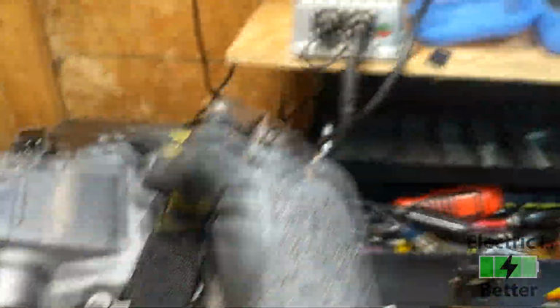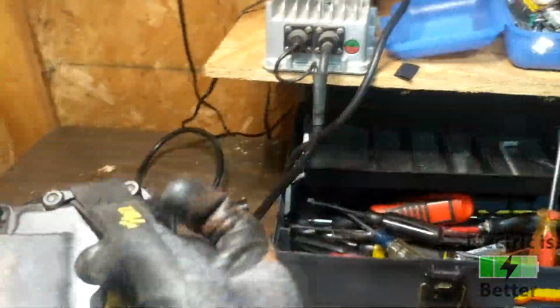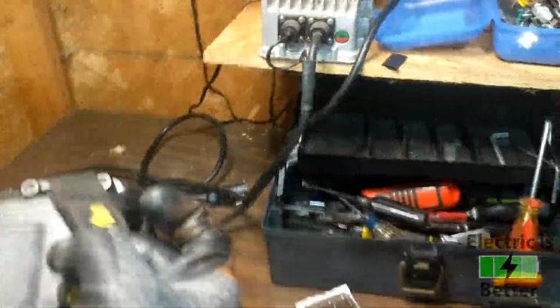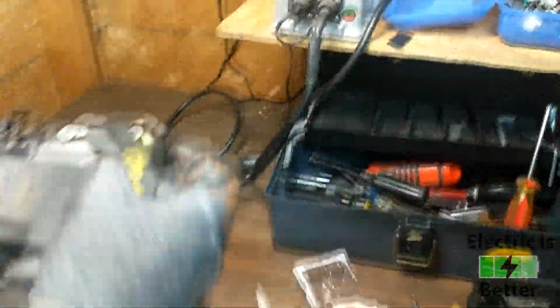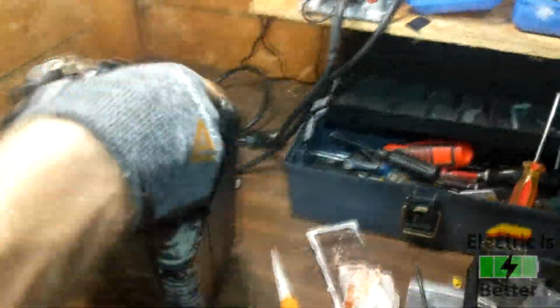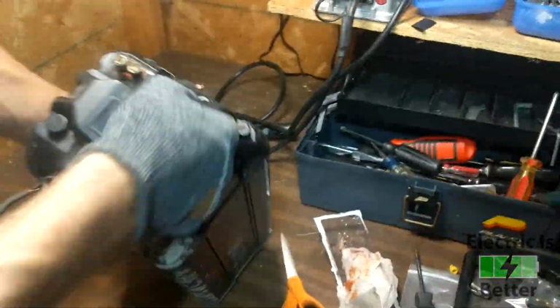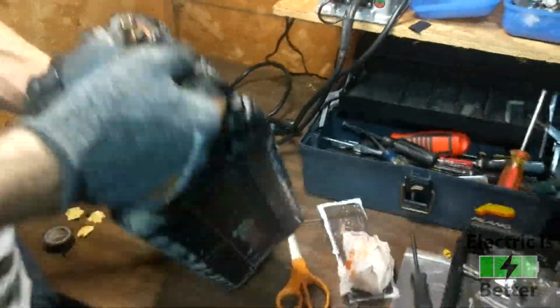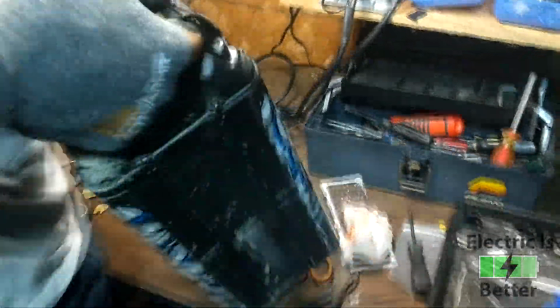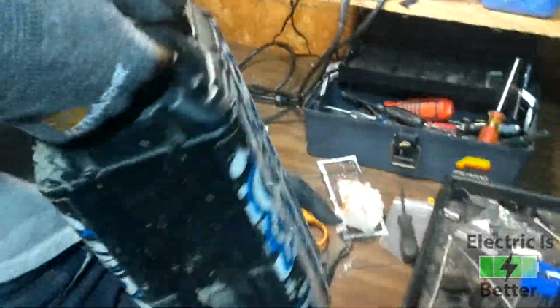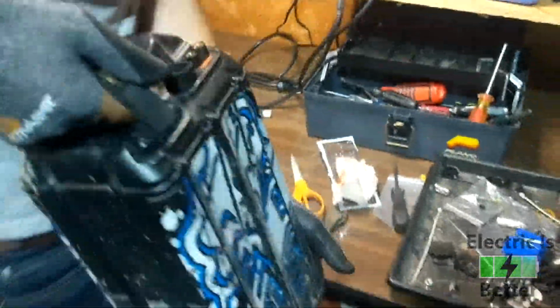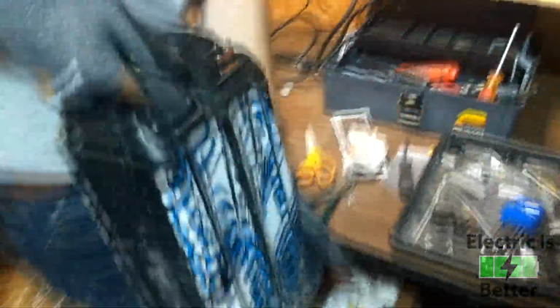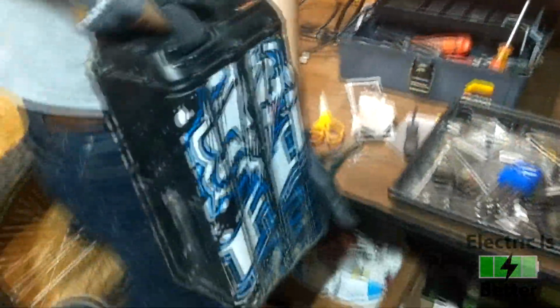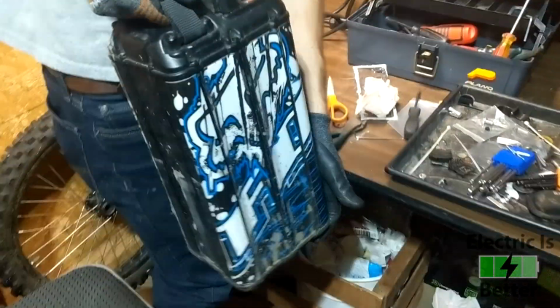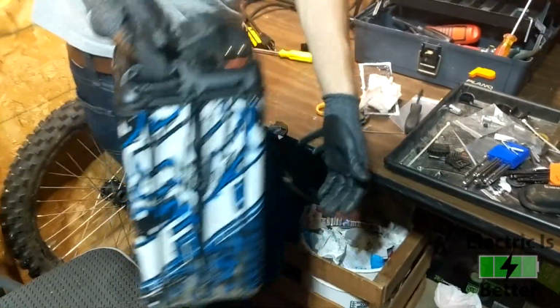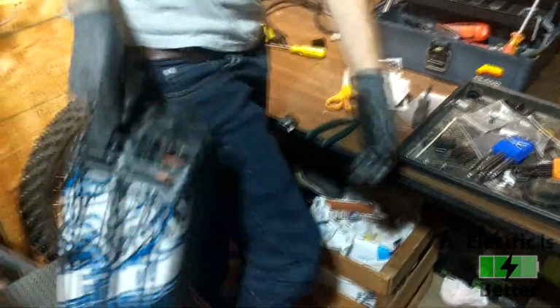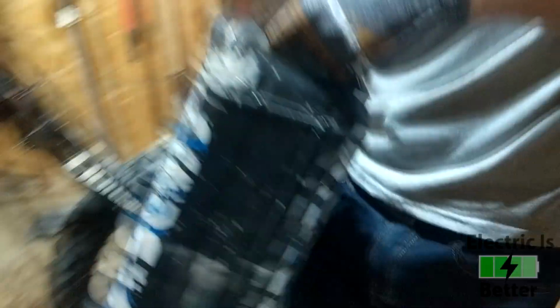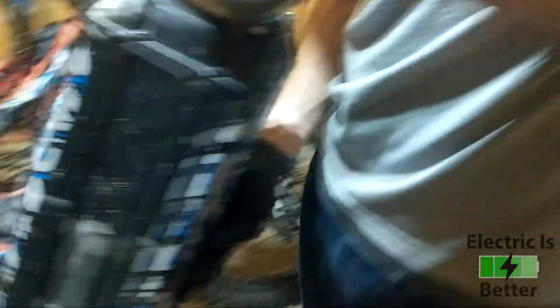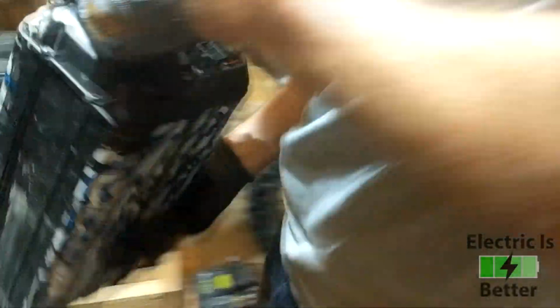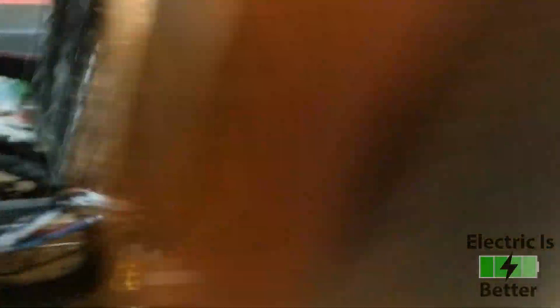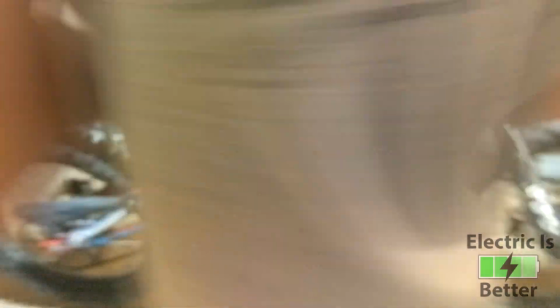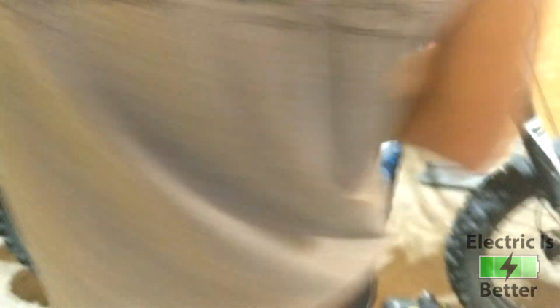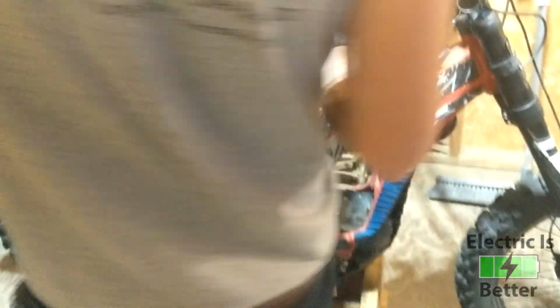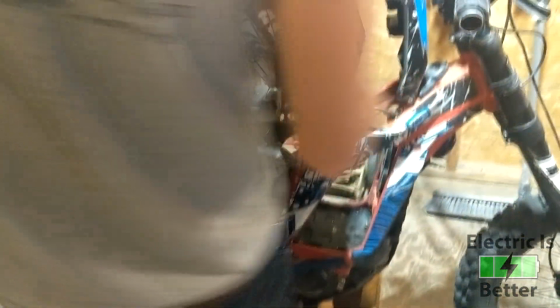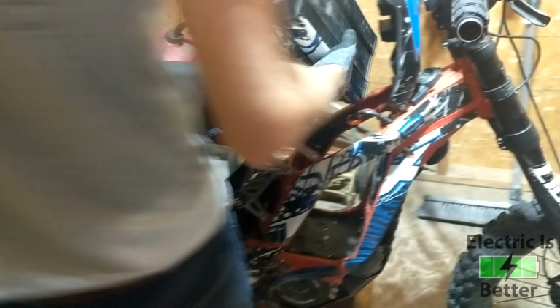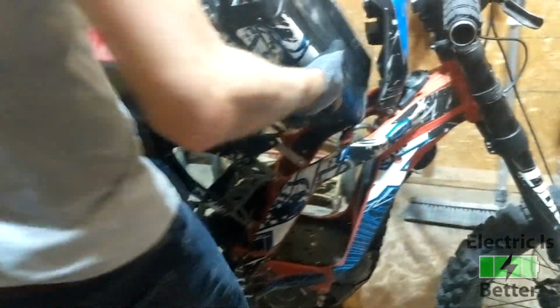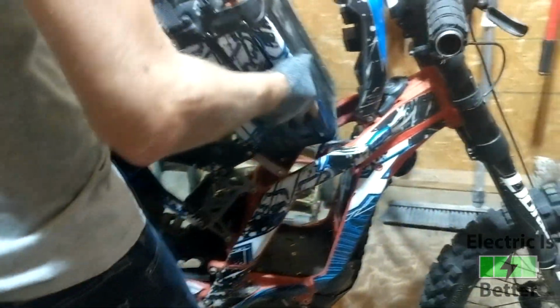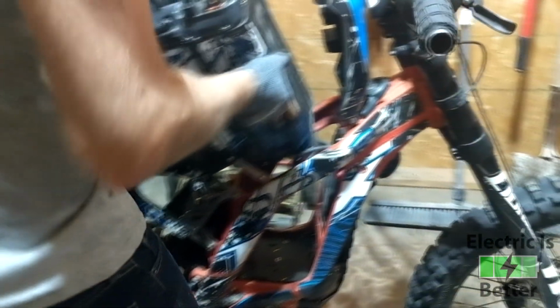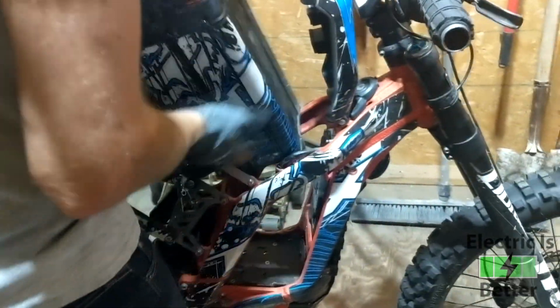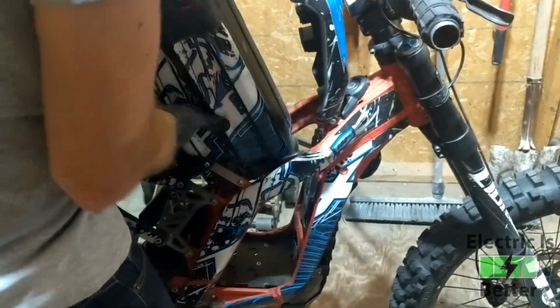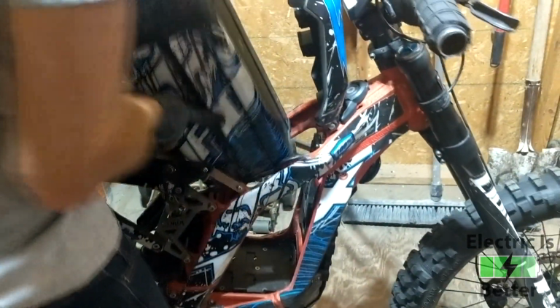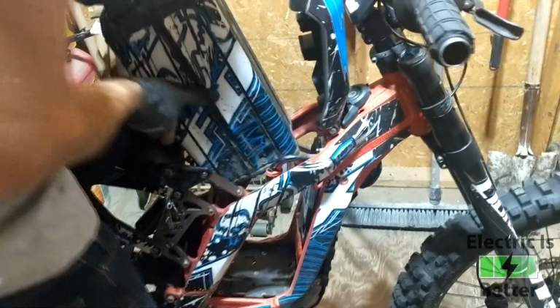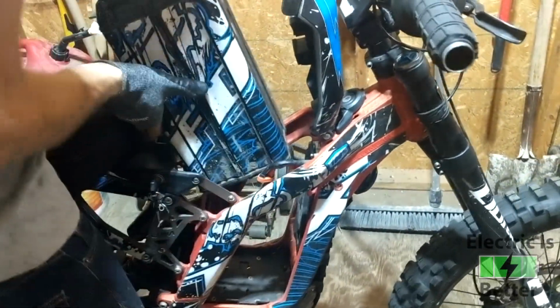That is it — we just did the BMS bypass on your stock battery. We're going to take it over to the bike and plug it in to make sure it works.